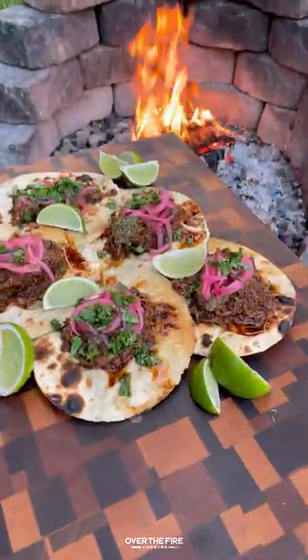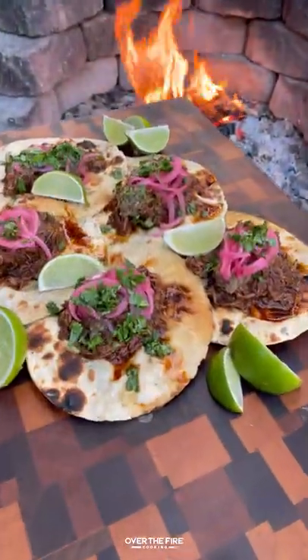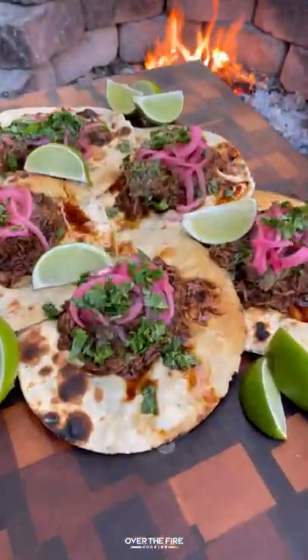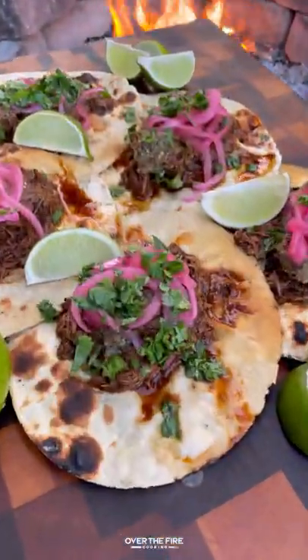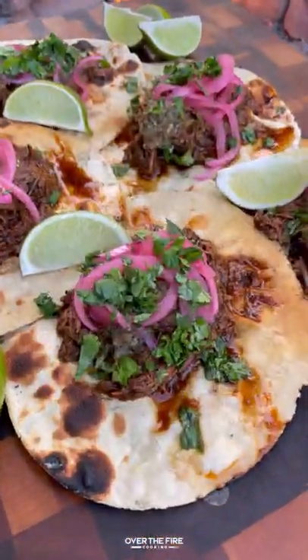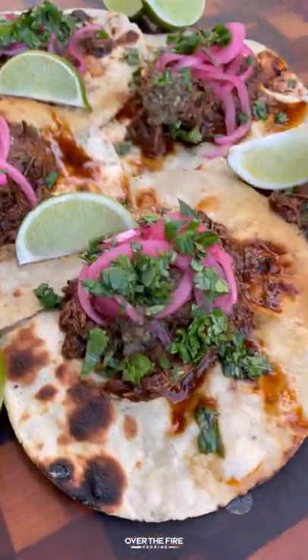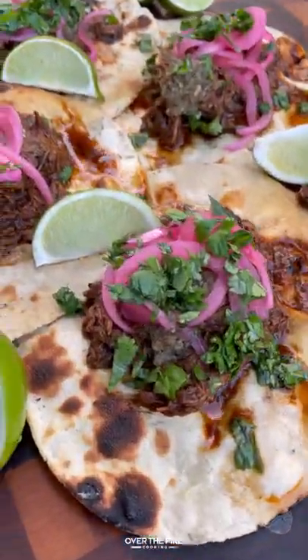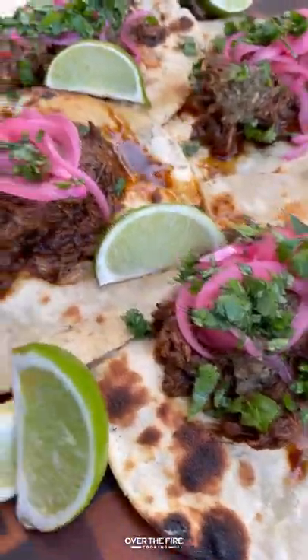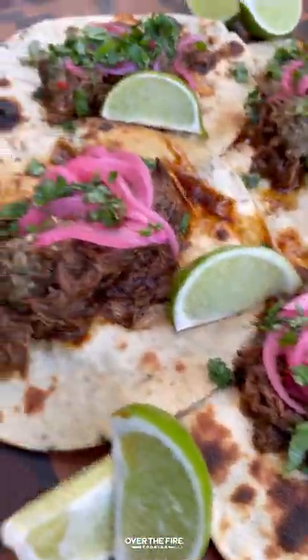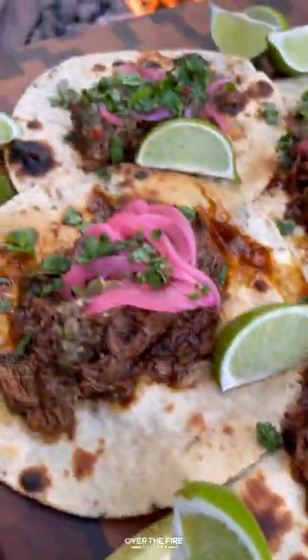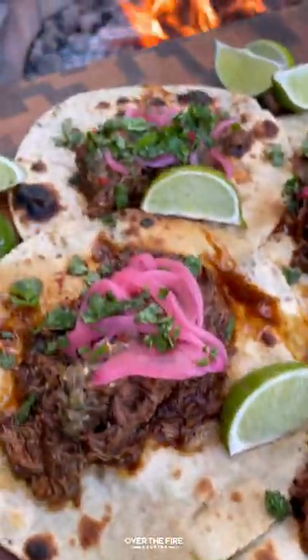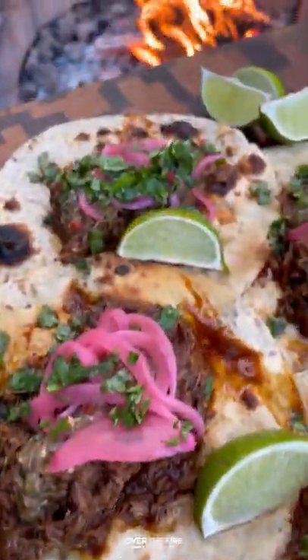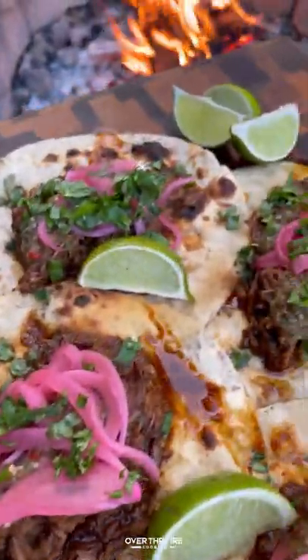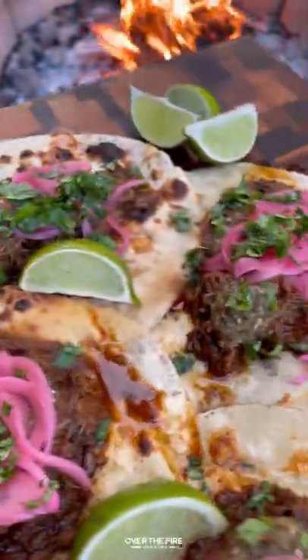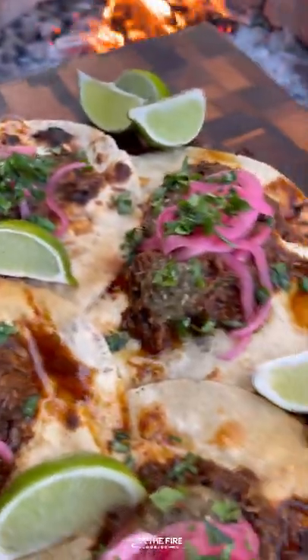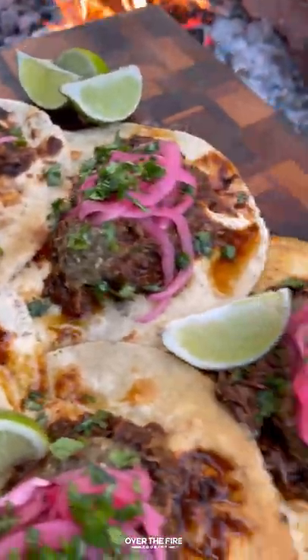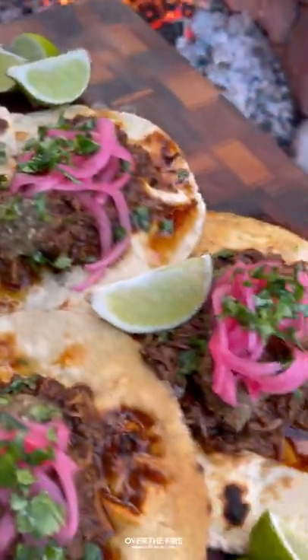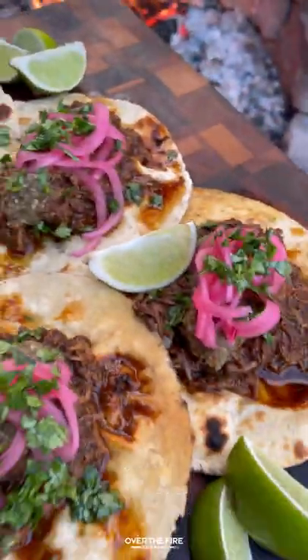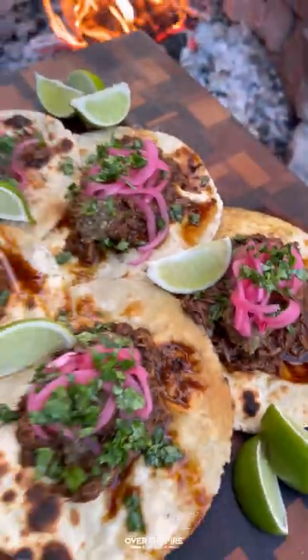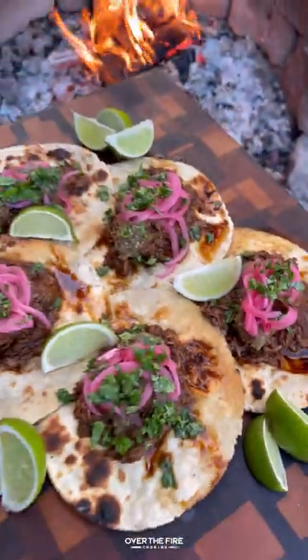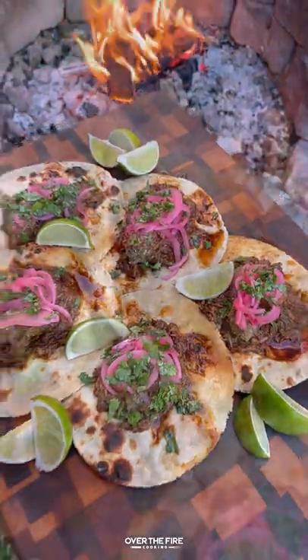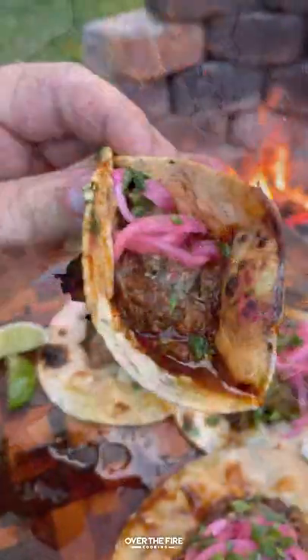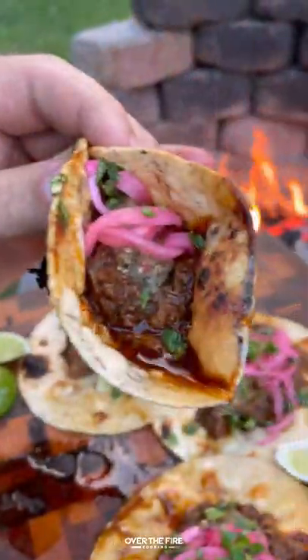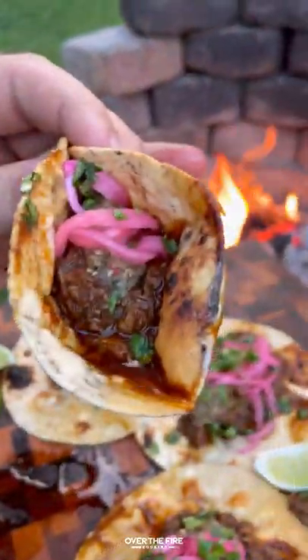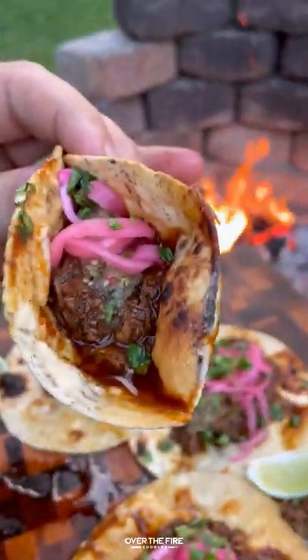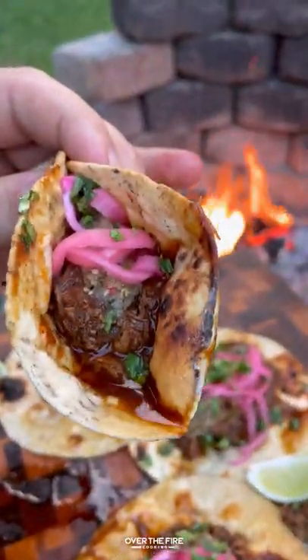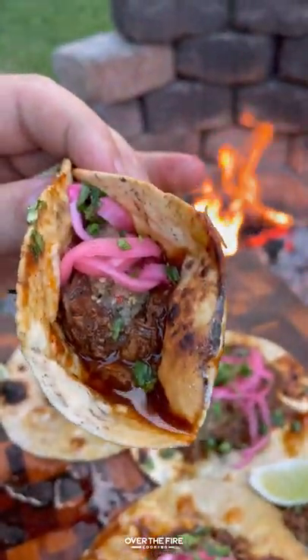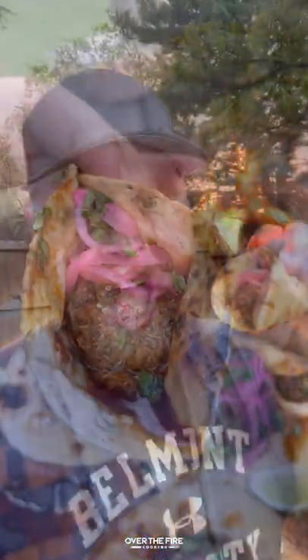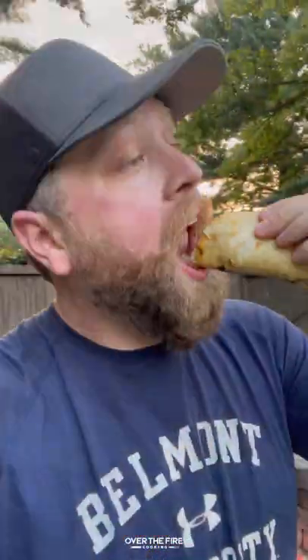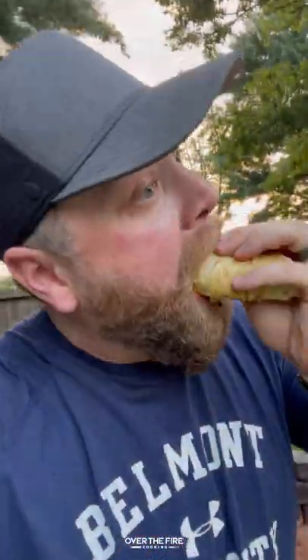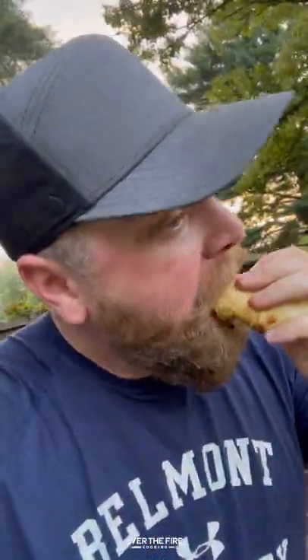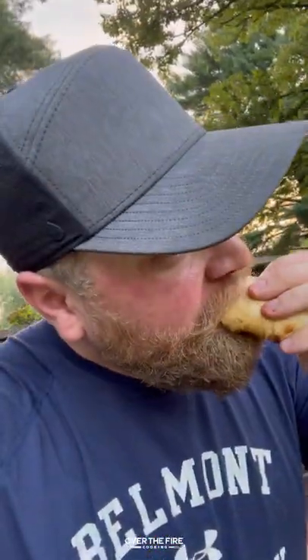This recipe was so amazing. You can find it all at overthefirecooking.com or the link below. Cheers.